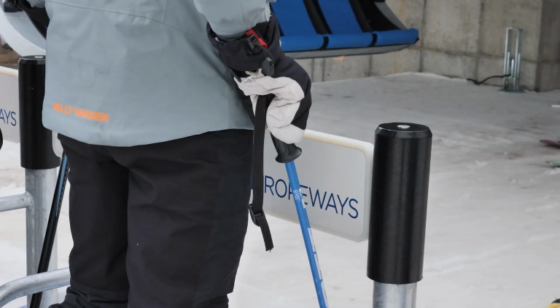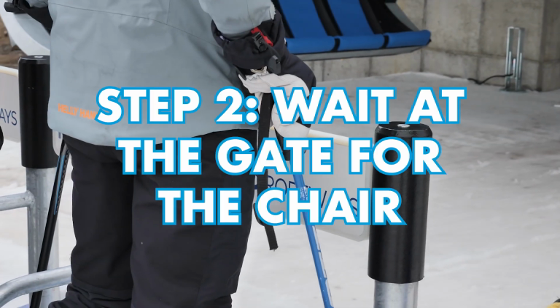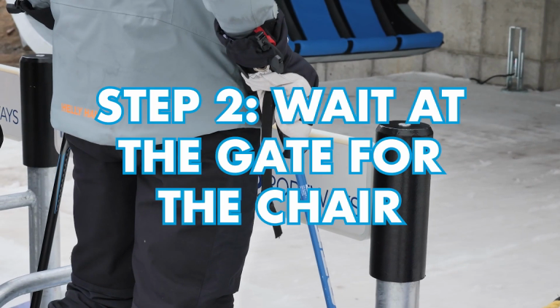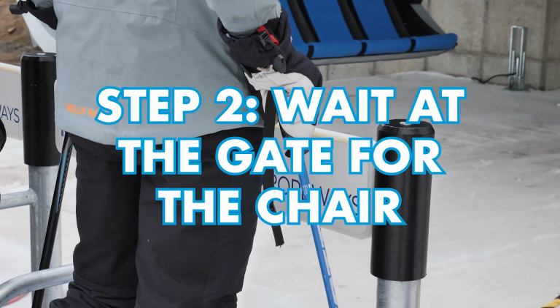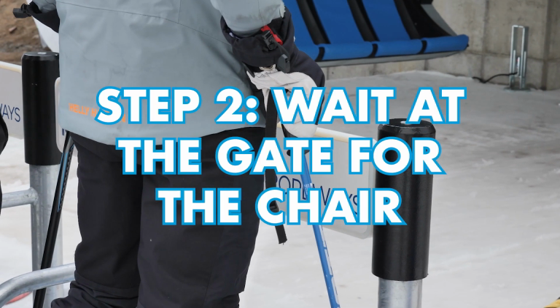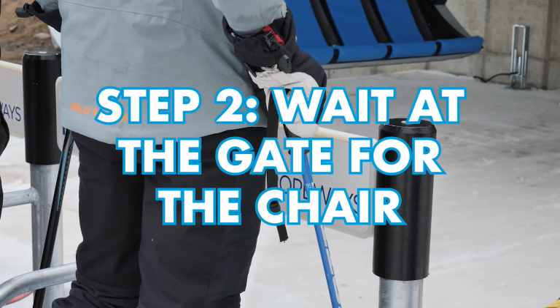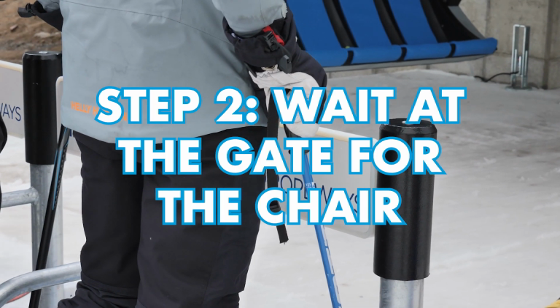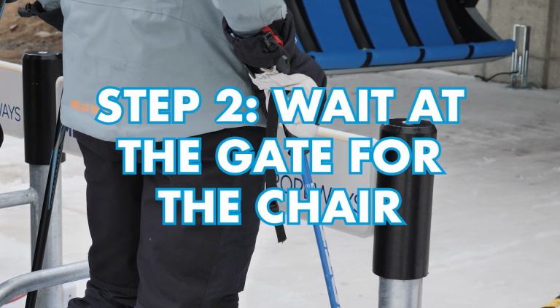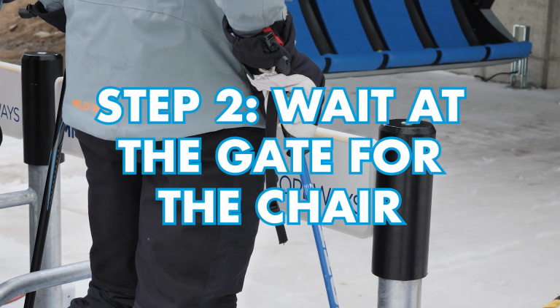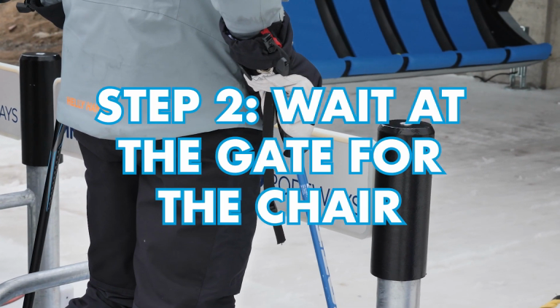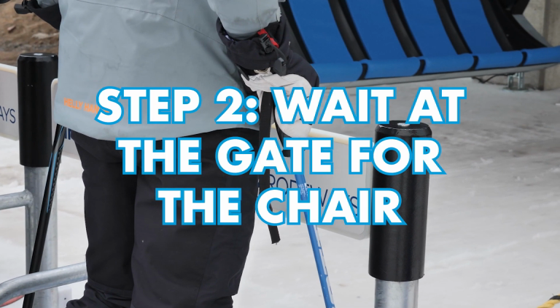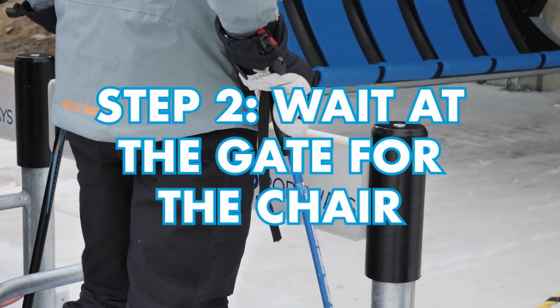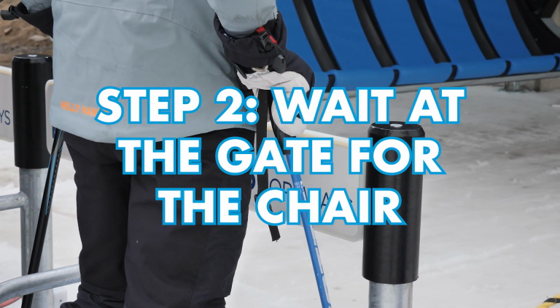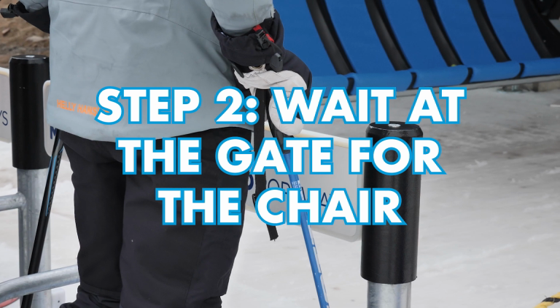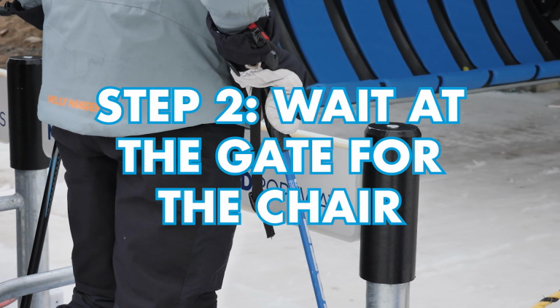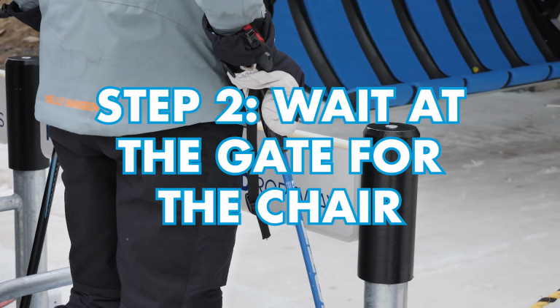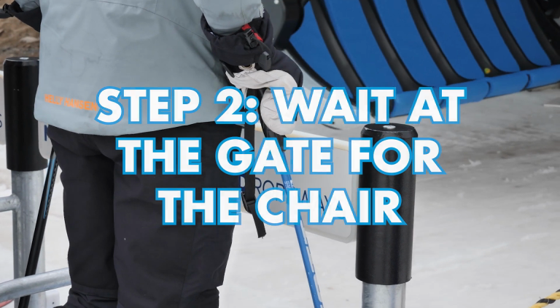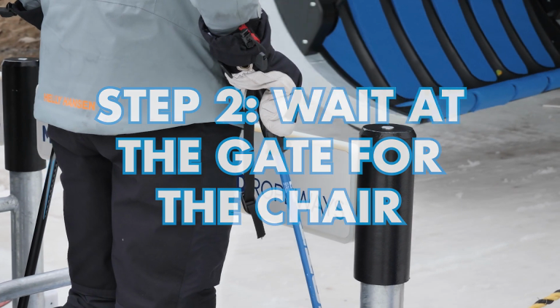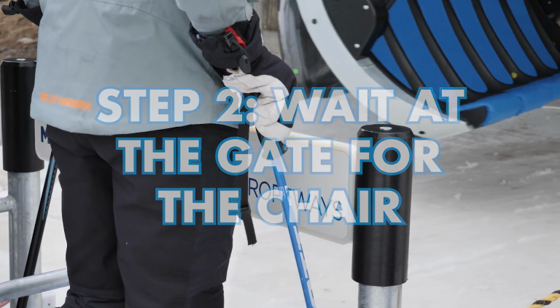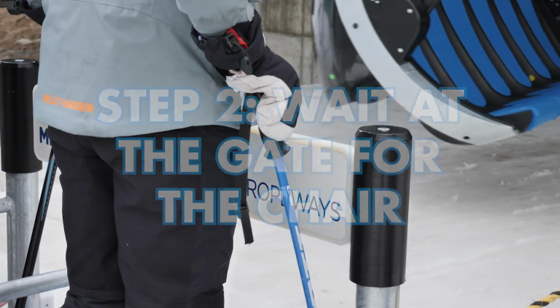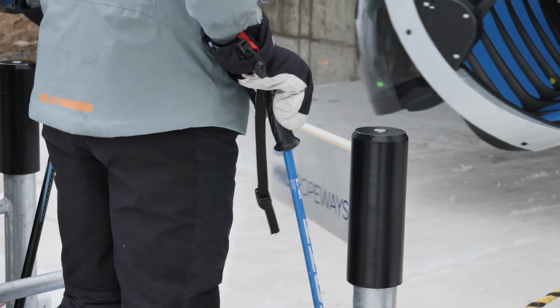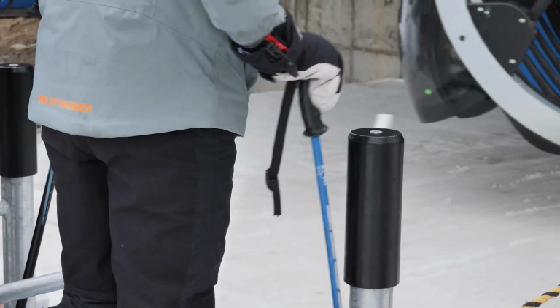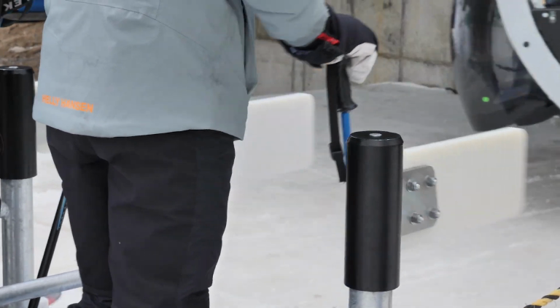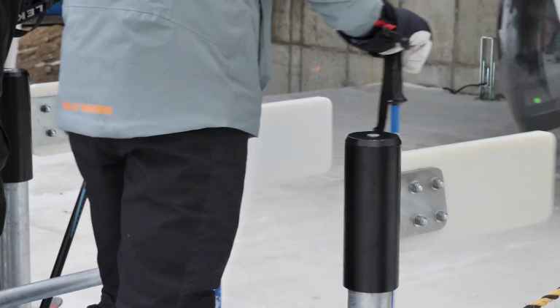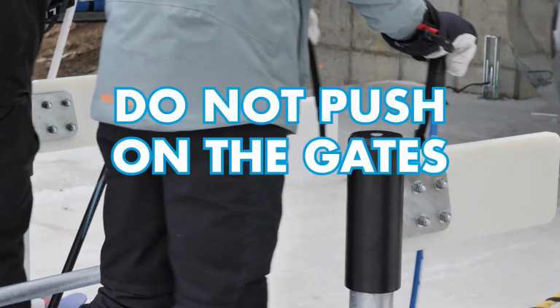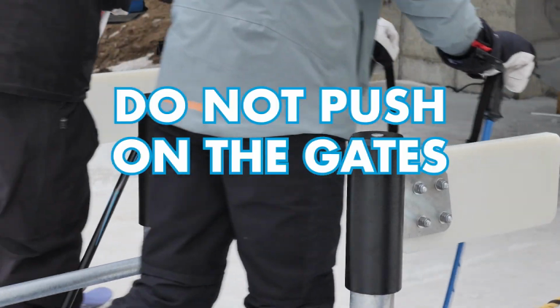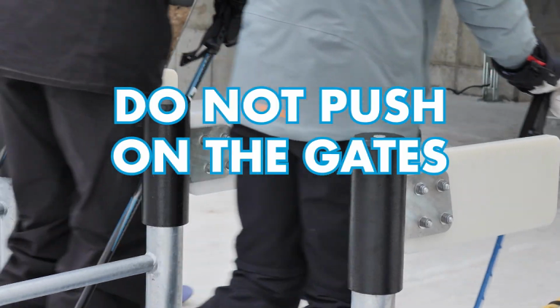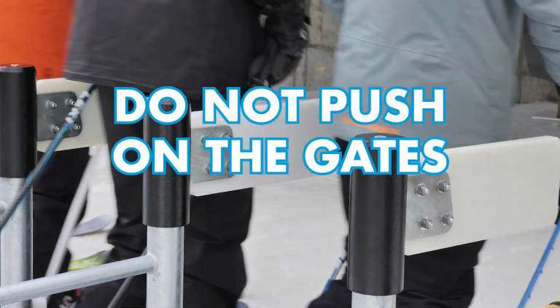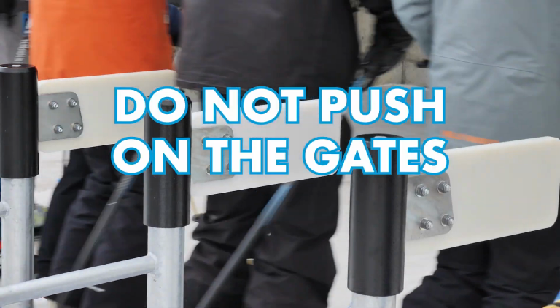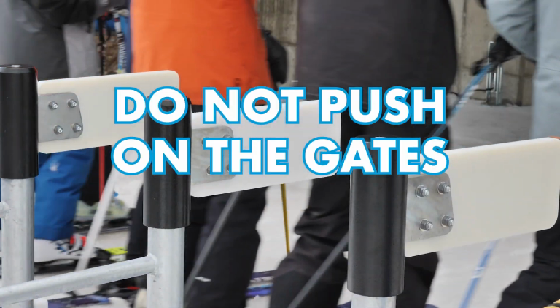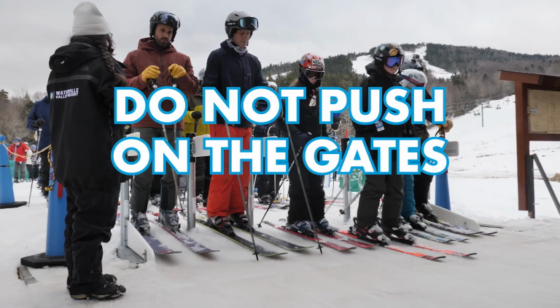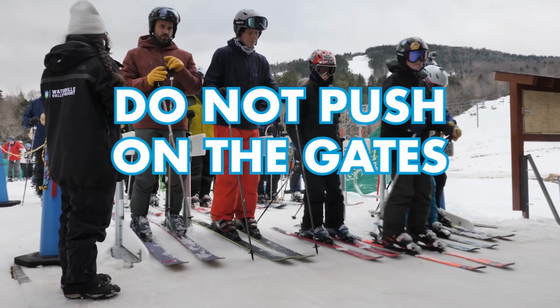Step 2: Wait at the gate for the chair. Do not push on the gates.